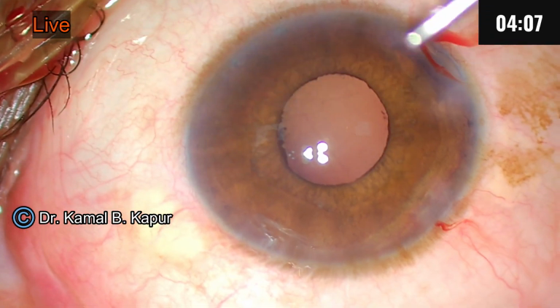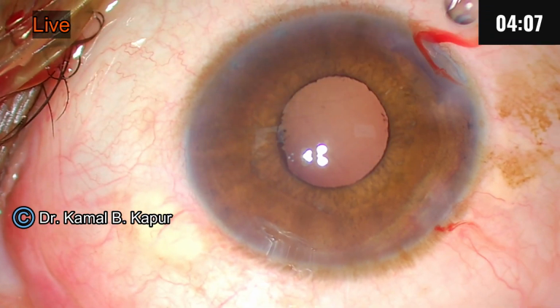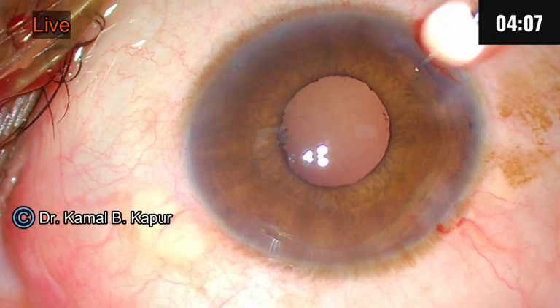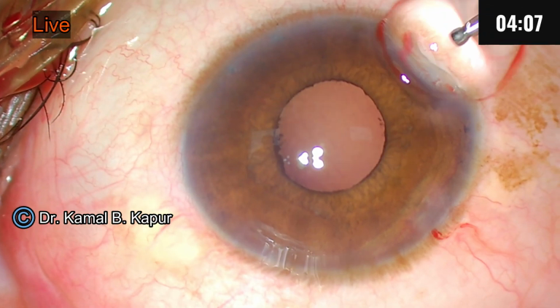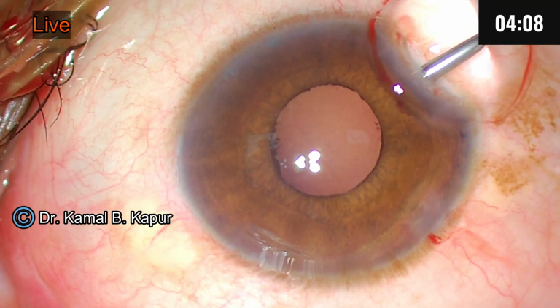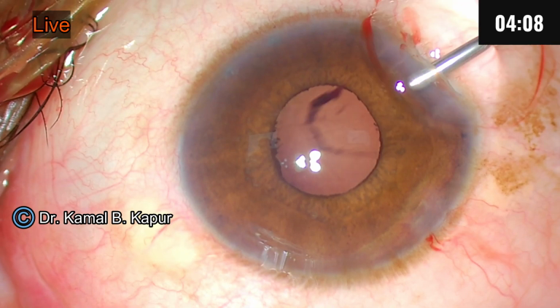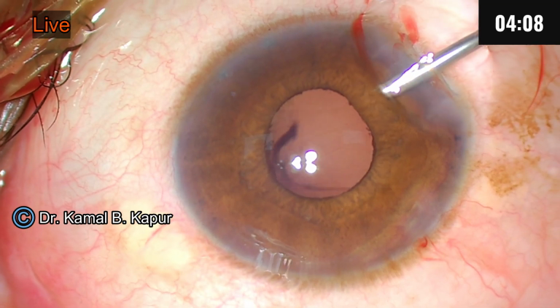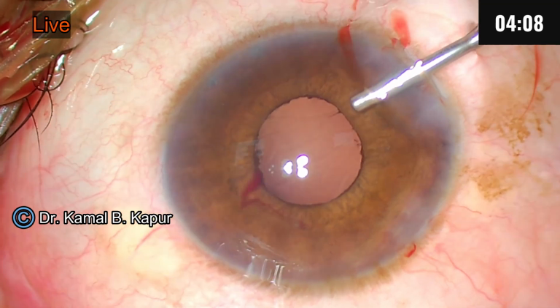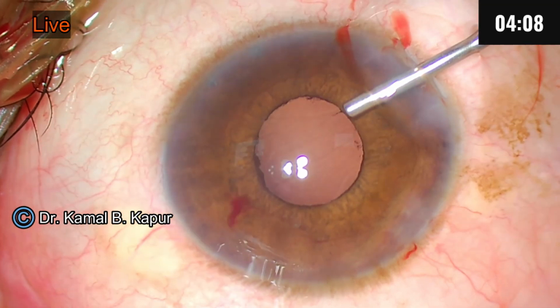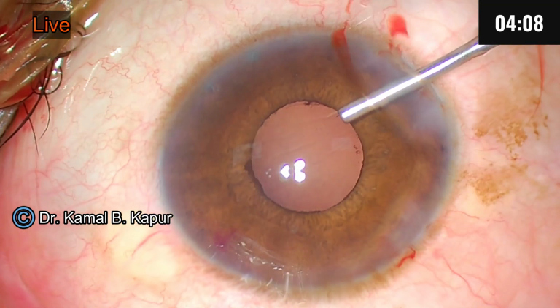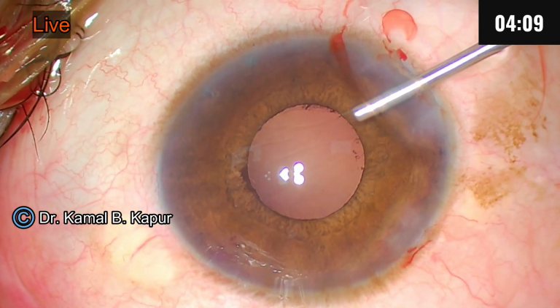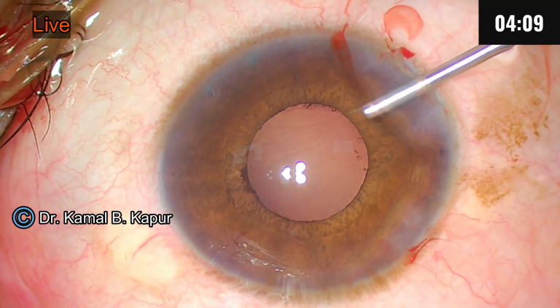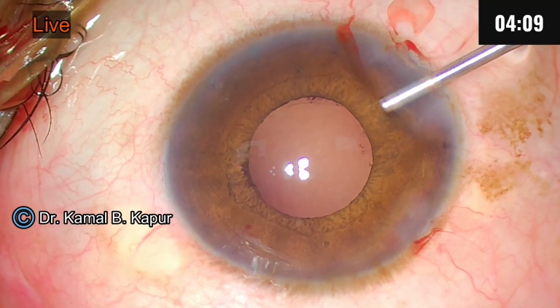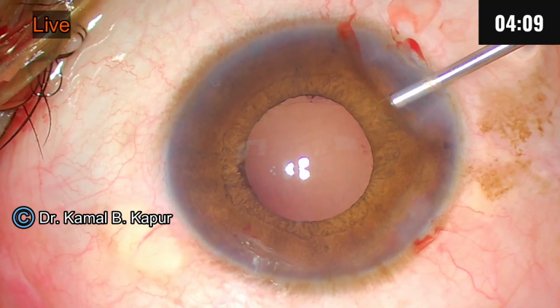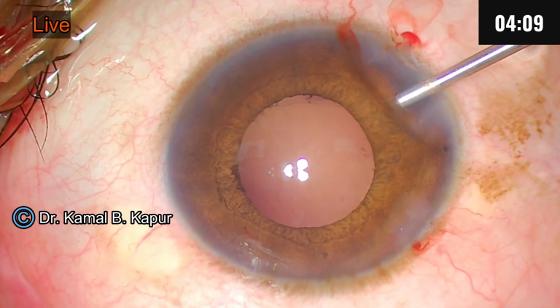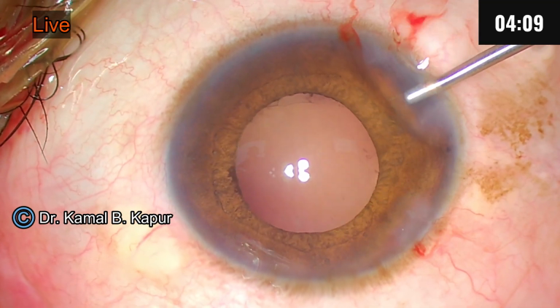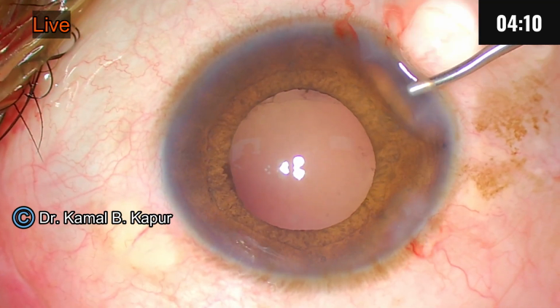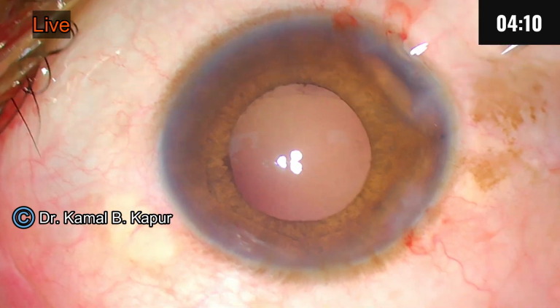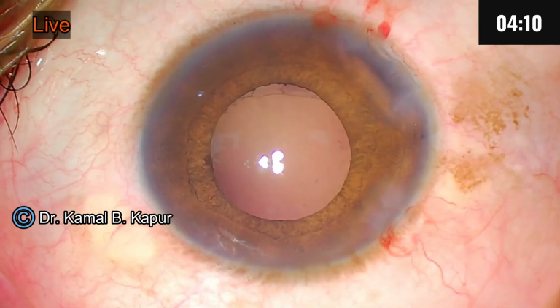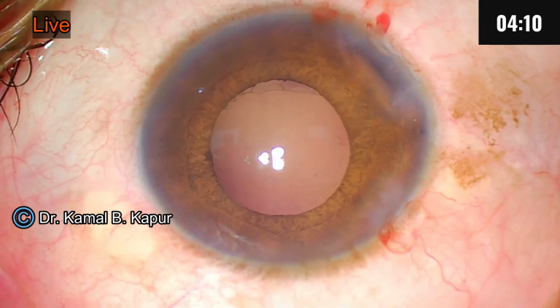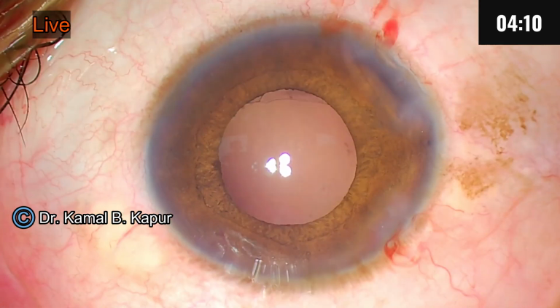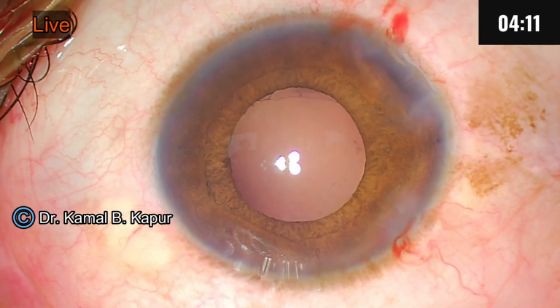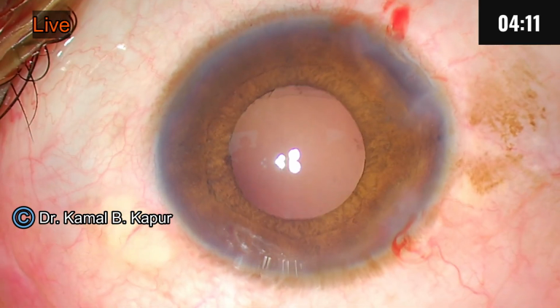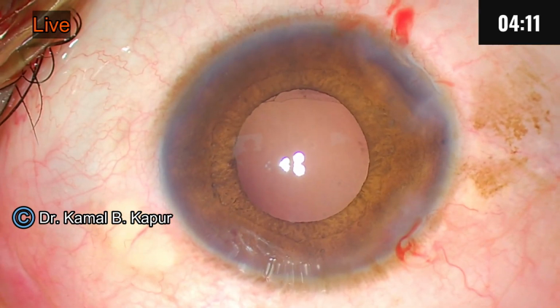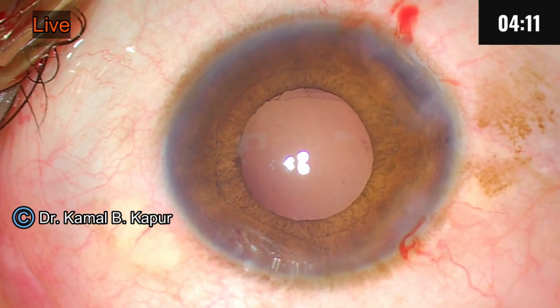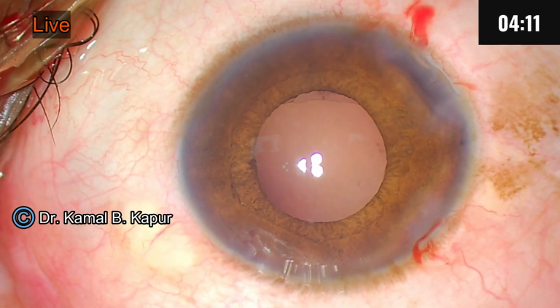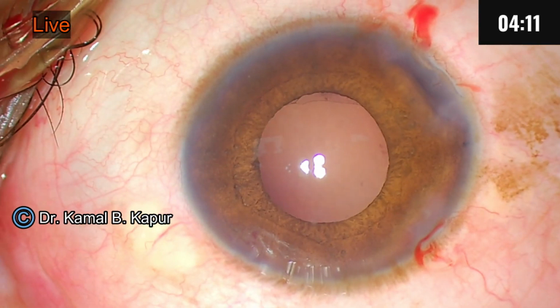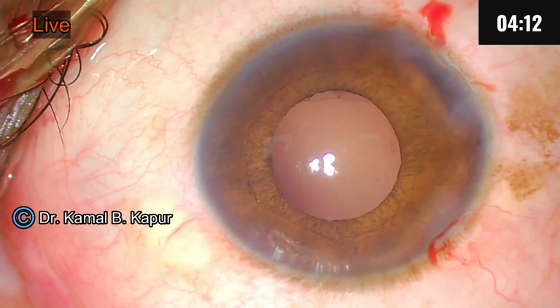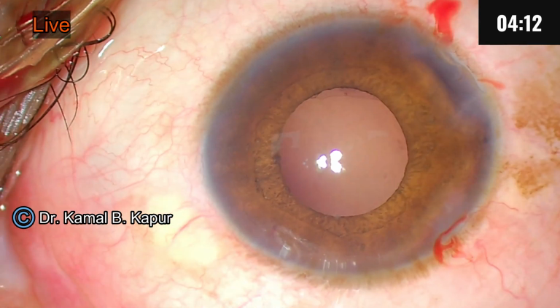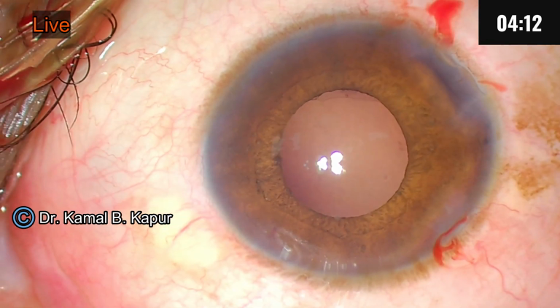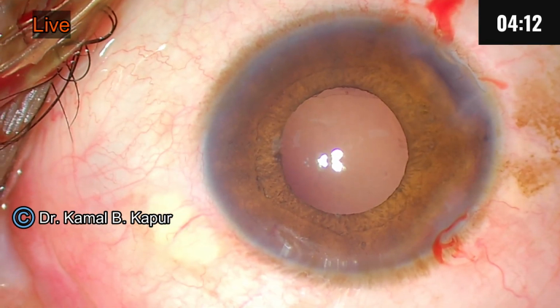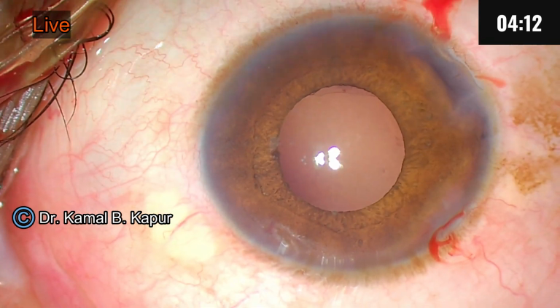Now we will go in and implant the IOL. Surgery is over.